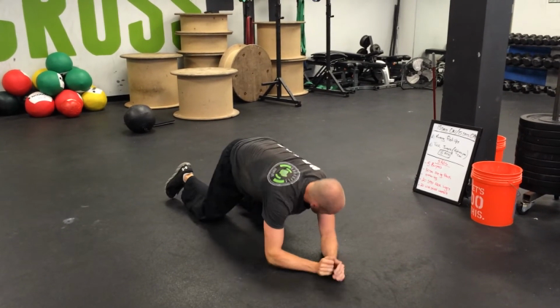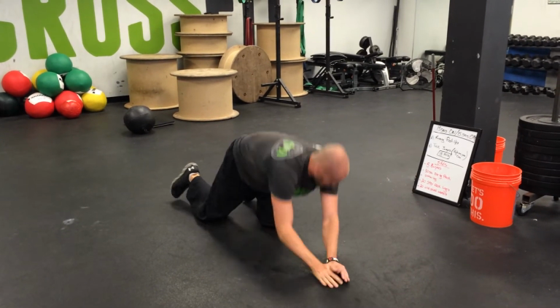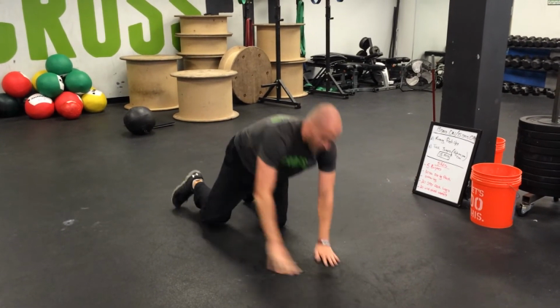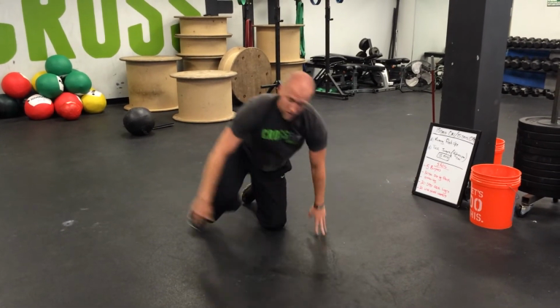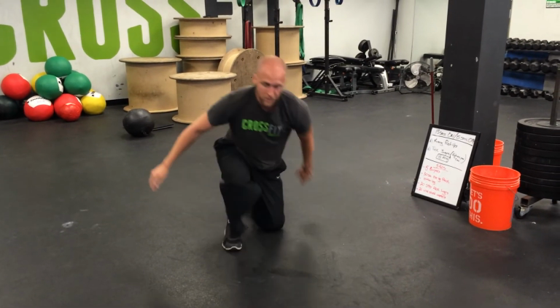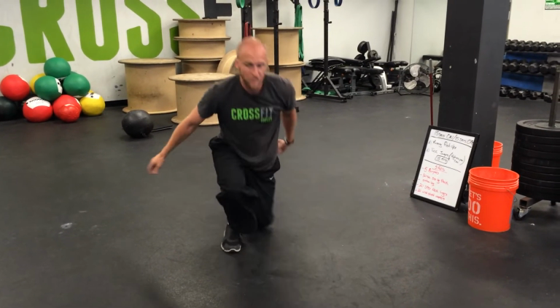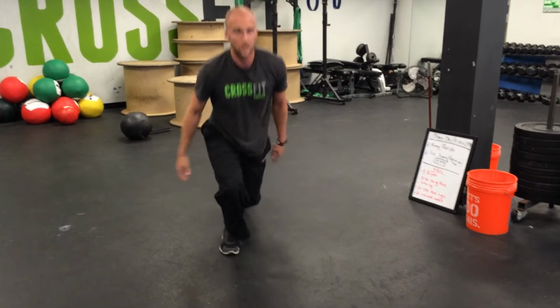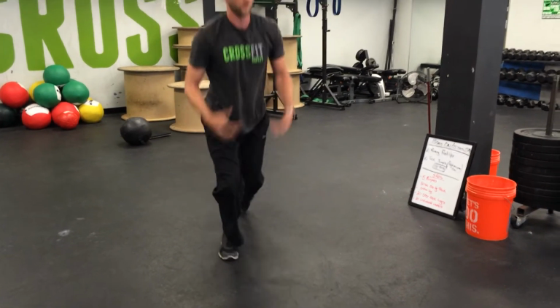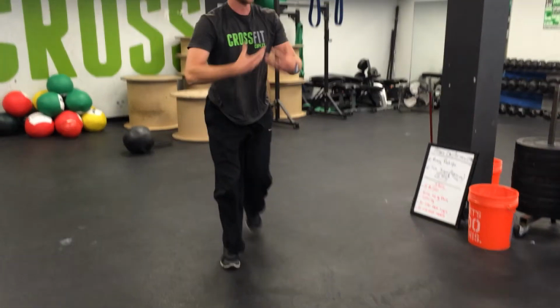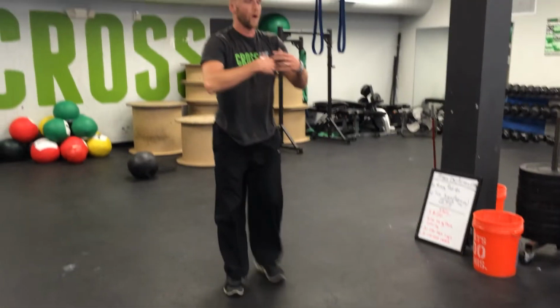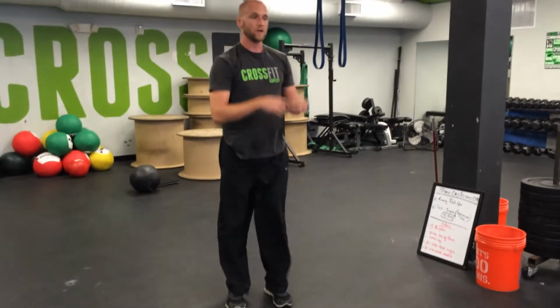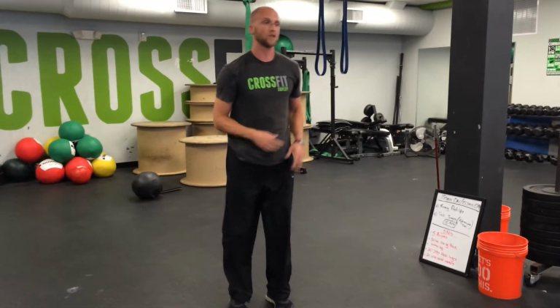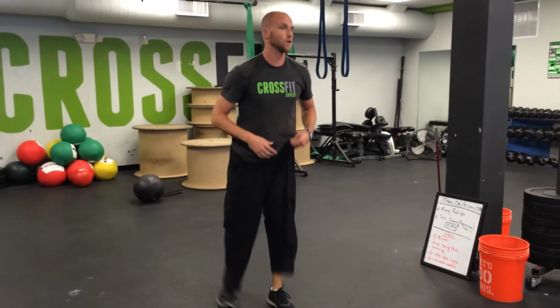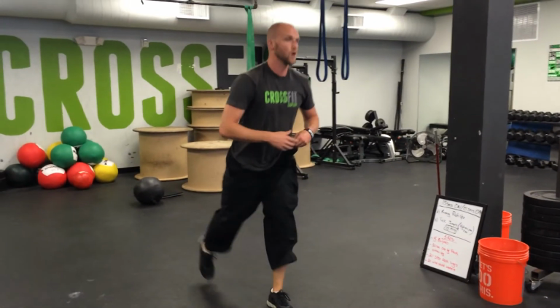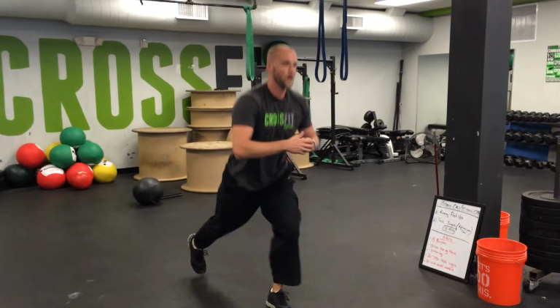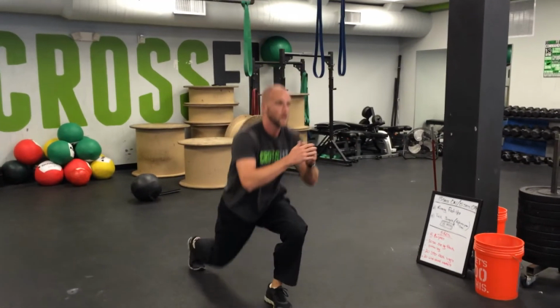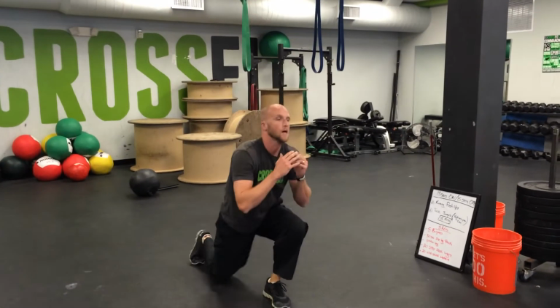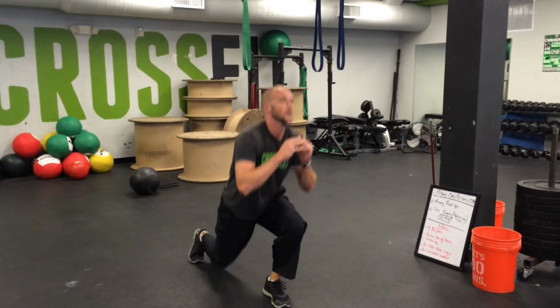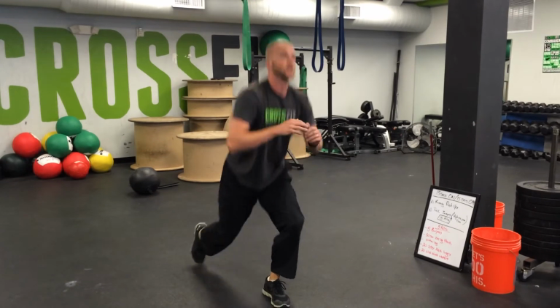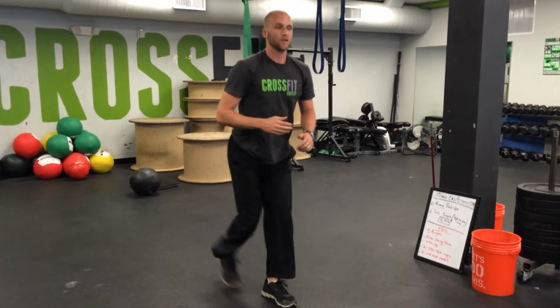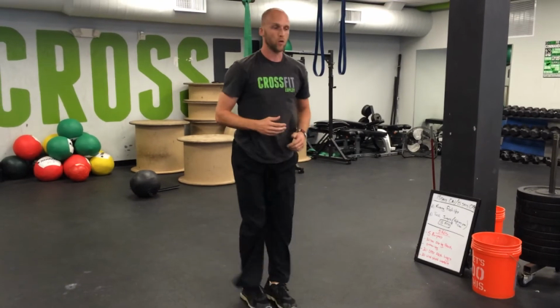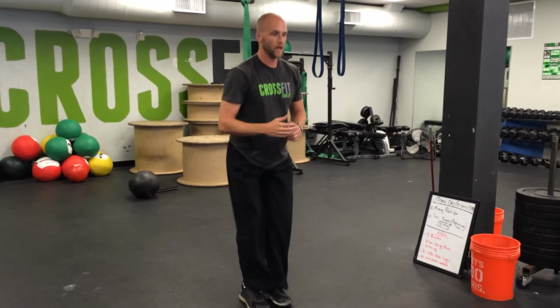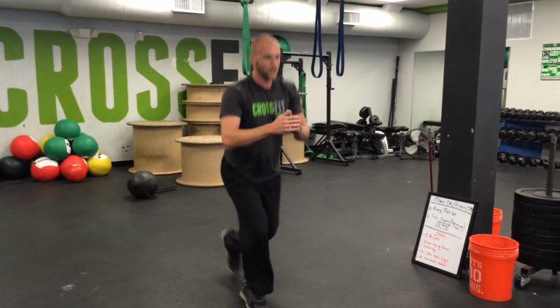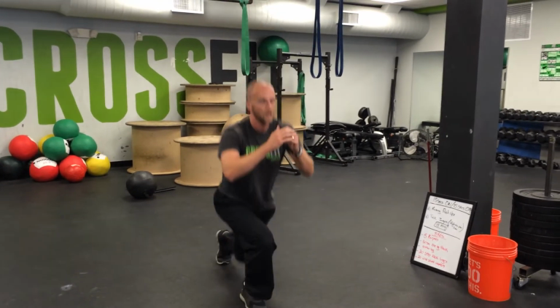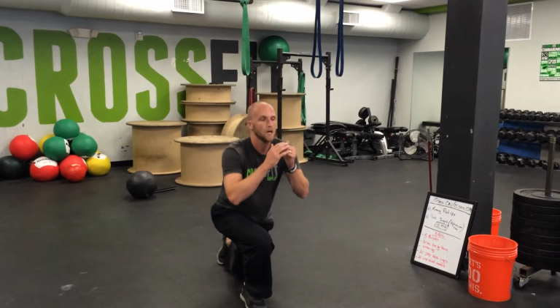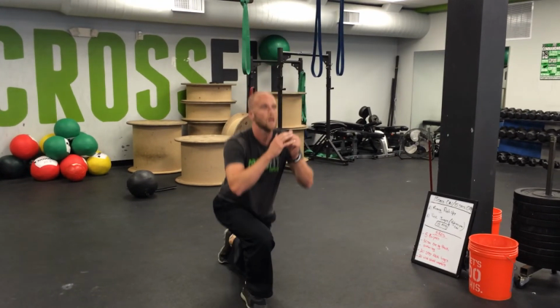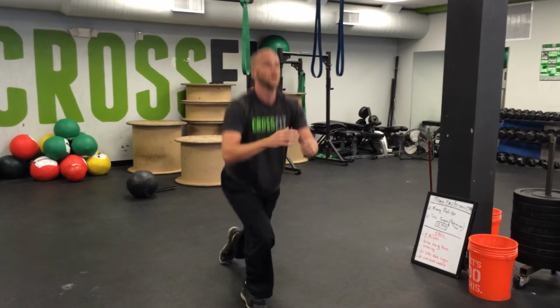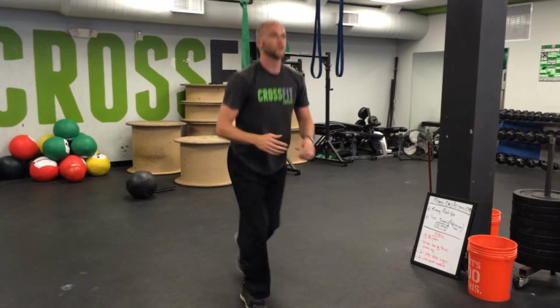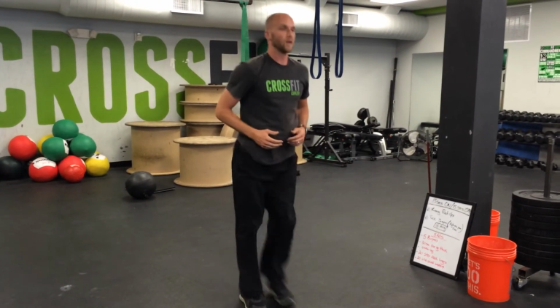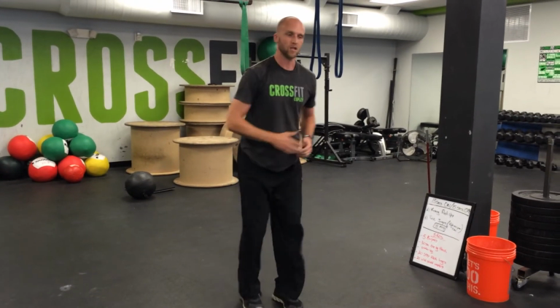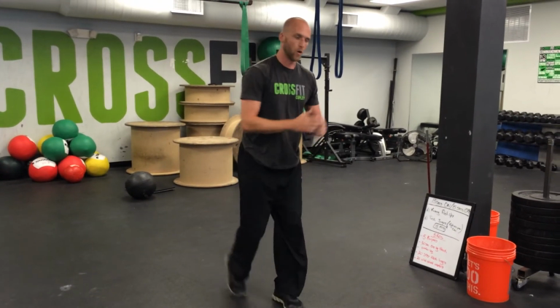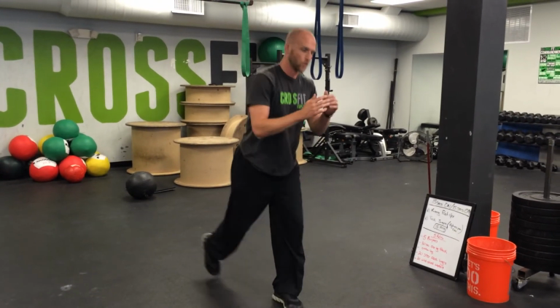Step back lunge — you just need to hold the weight. Nice and quick. 20 total.